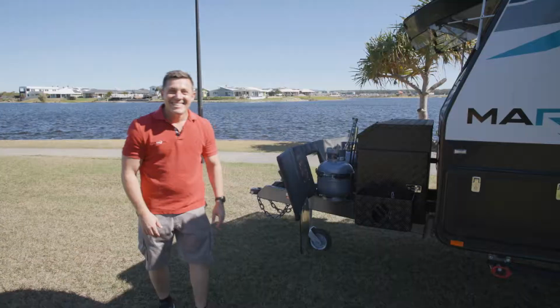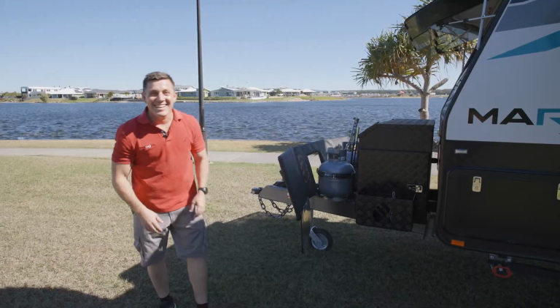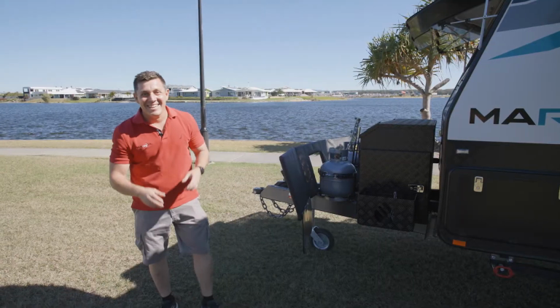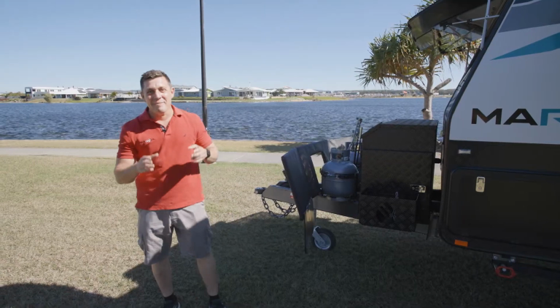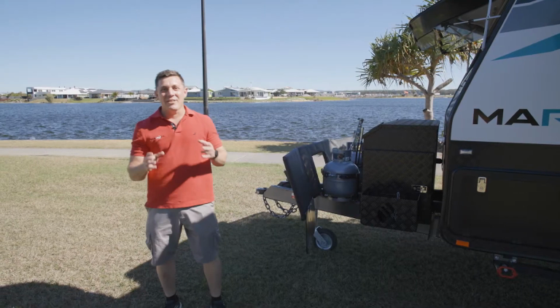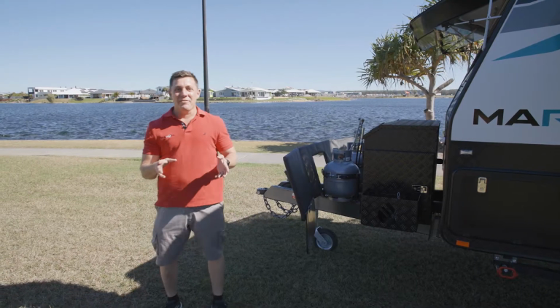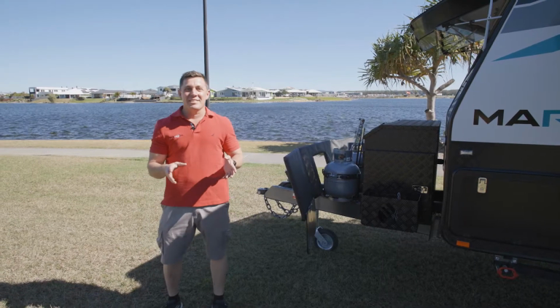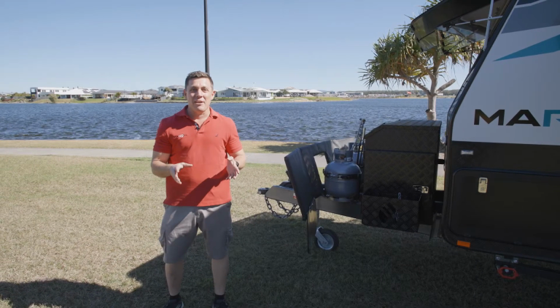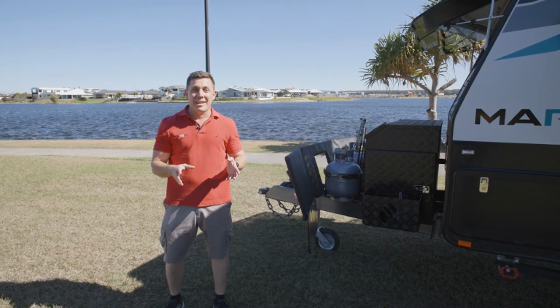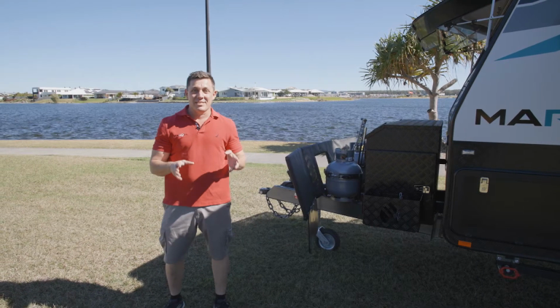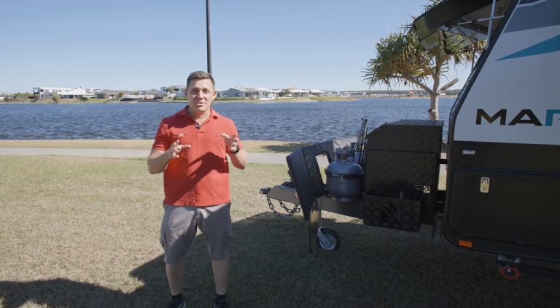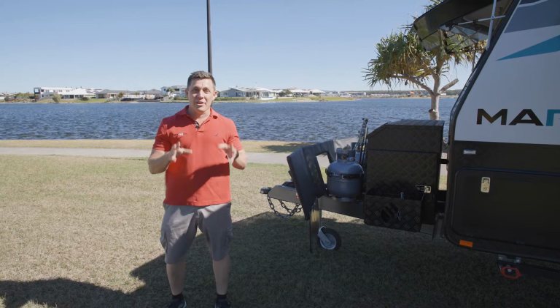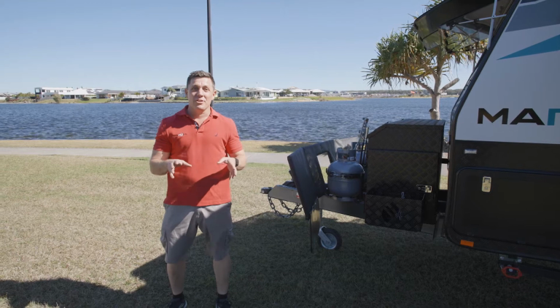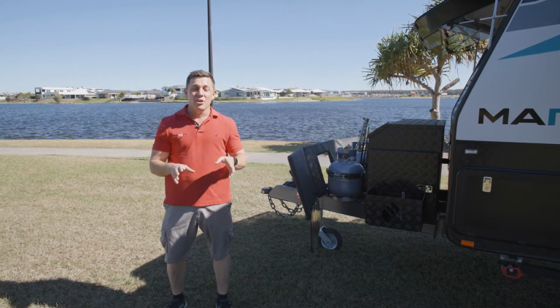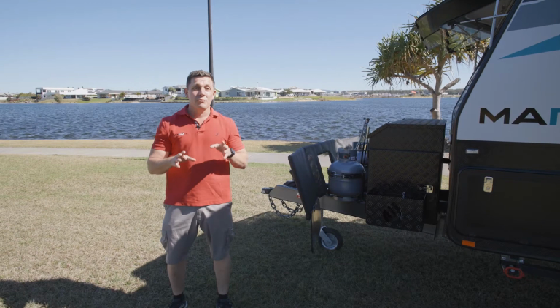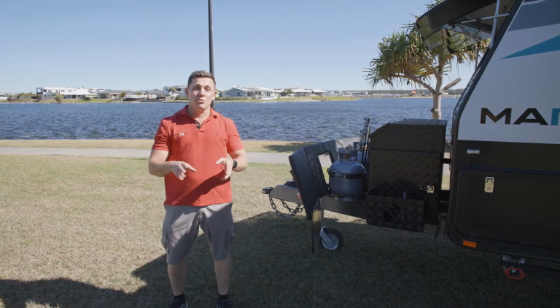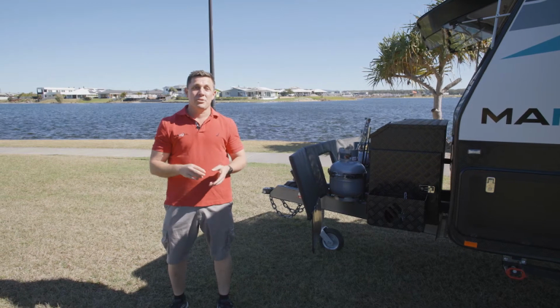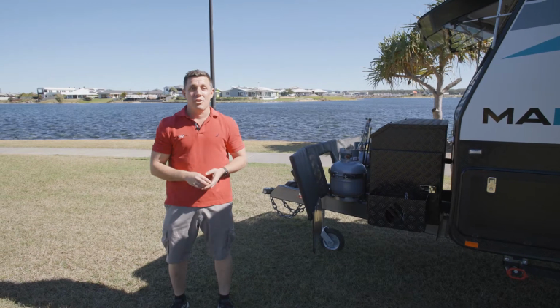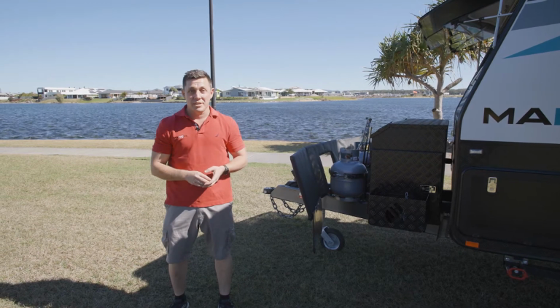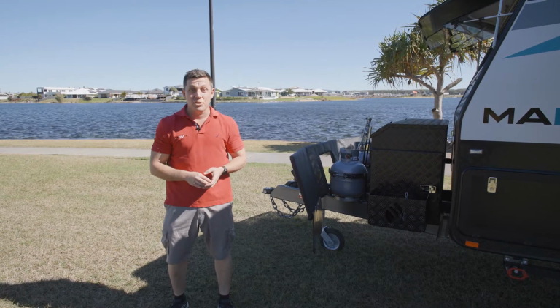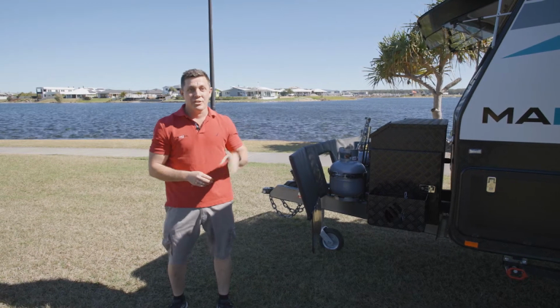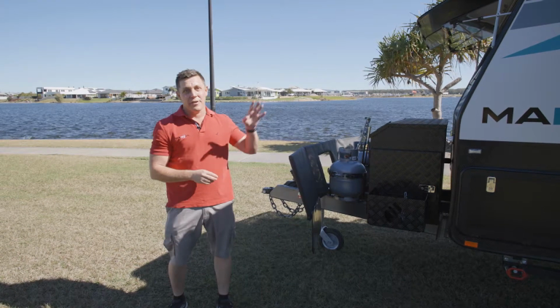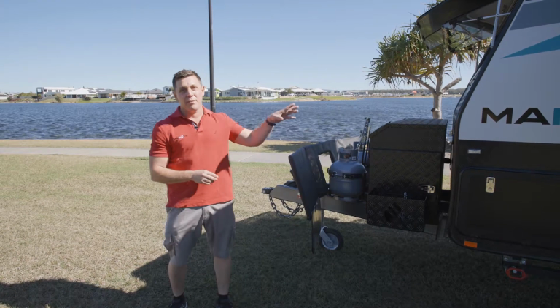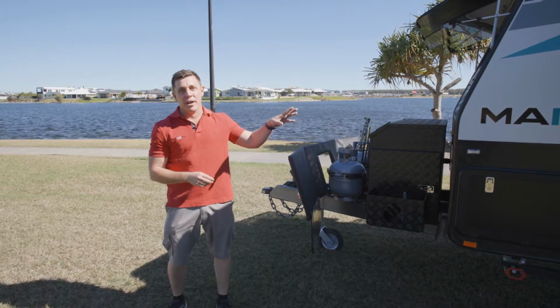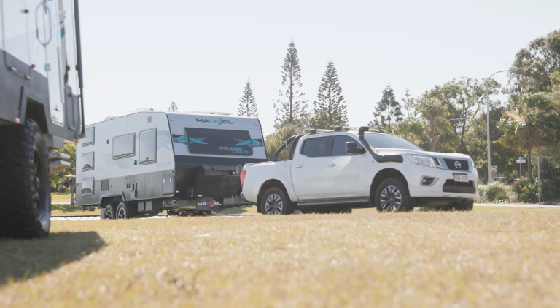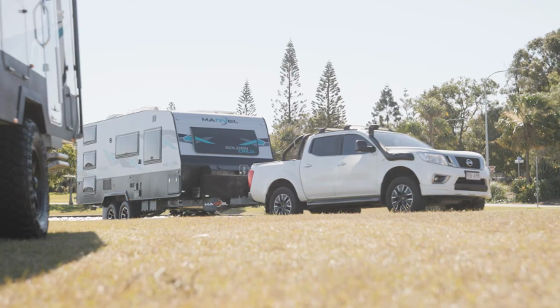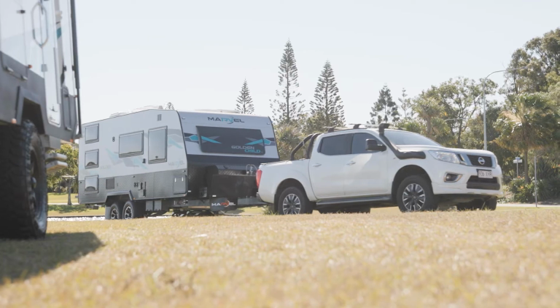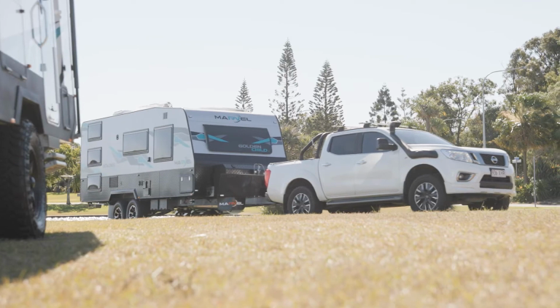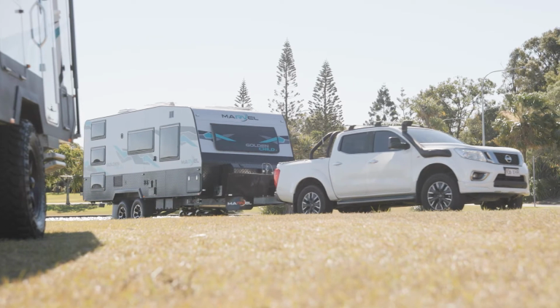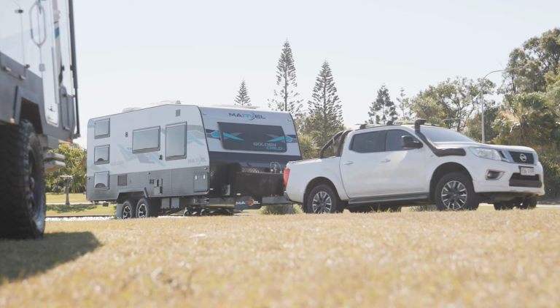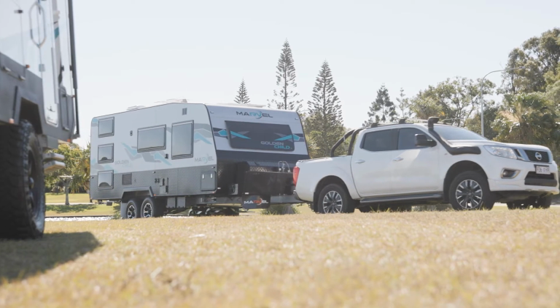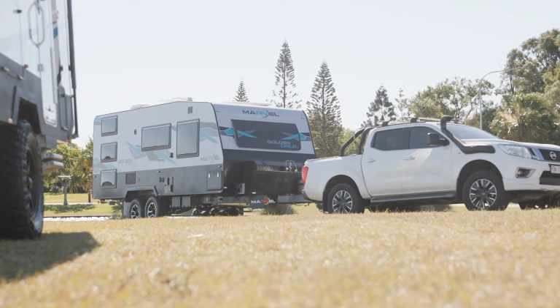JC here from Marvel RV. Today I'm down on the Sunshine Coast and I'm super excited to introduce you to the family favourite, the Marvel RV Golden Child.